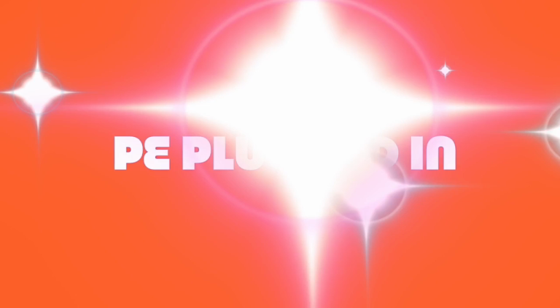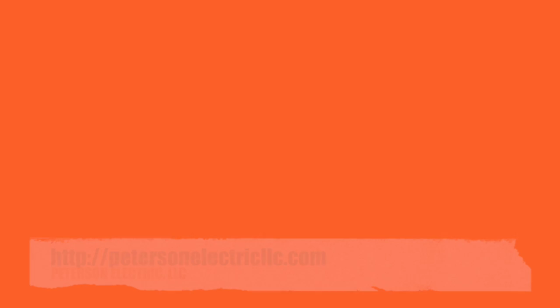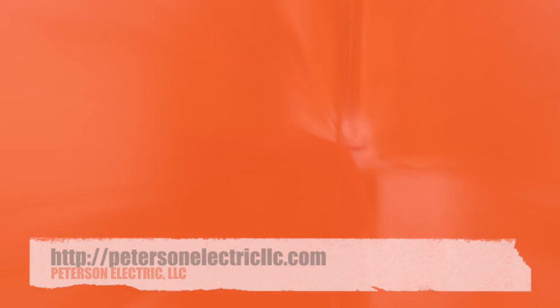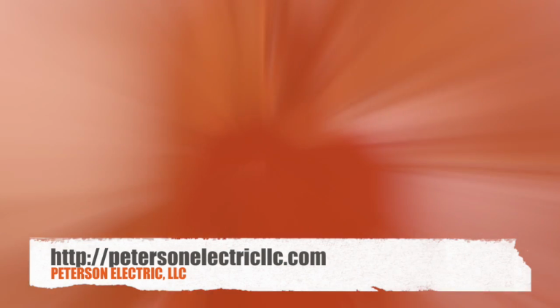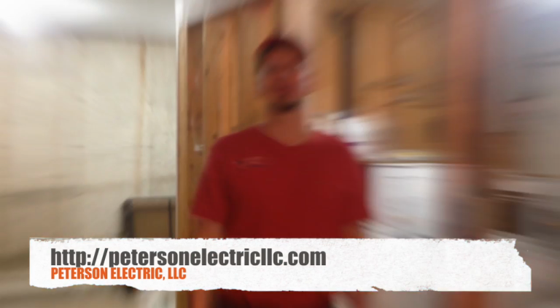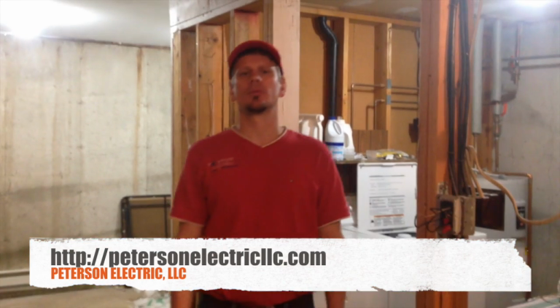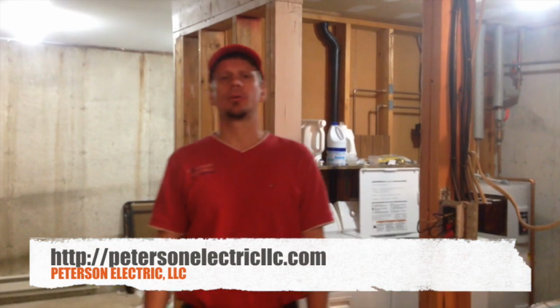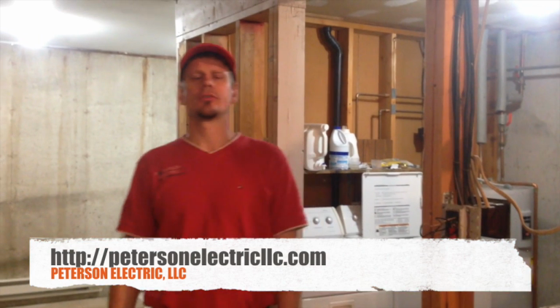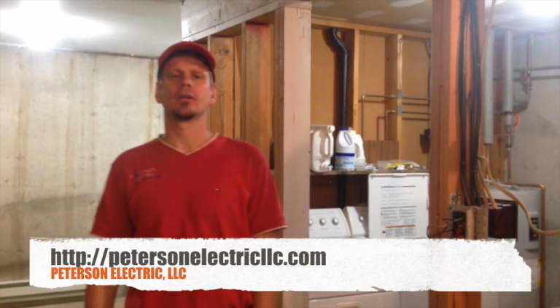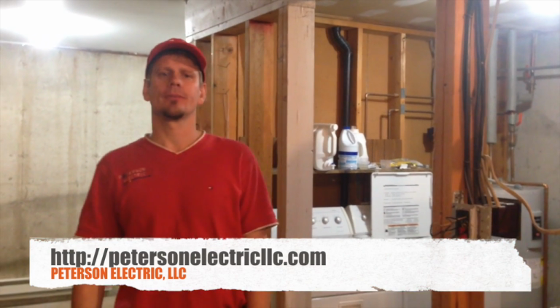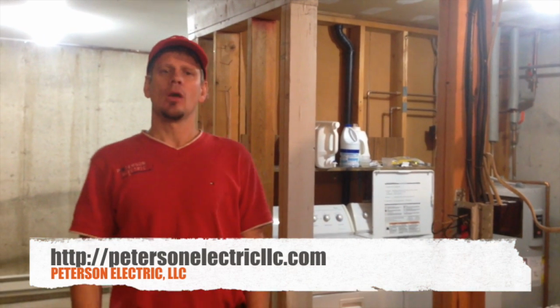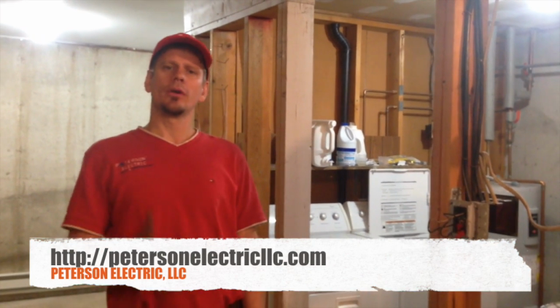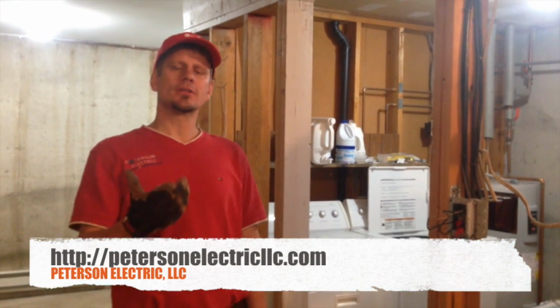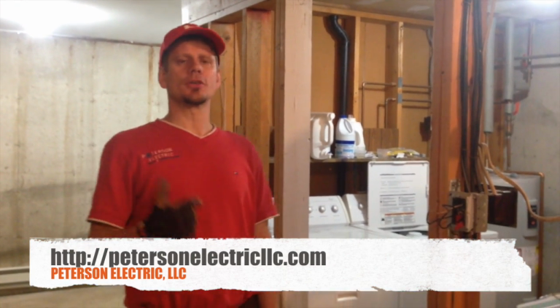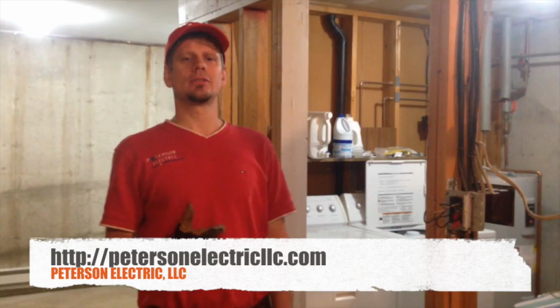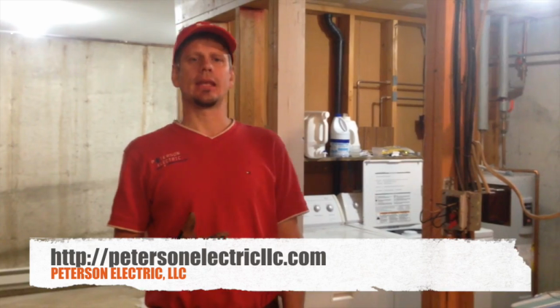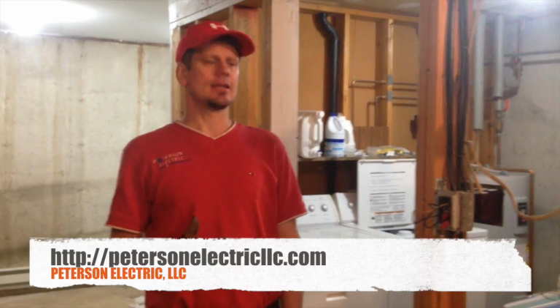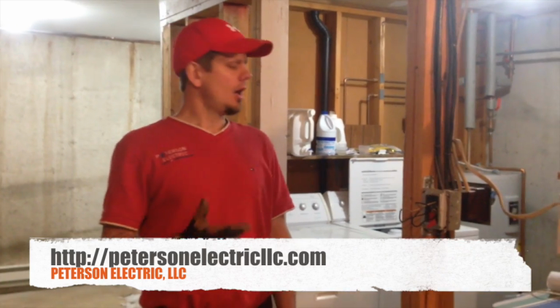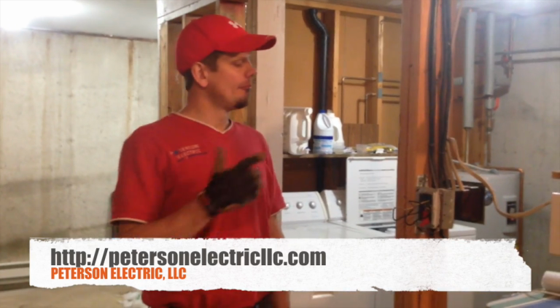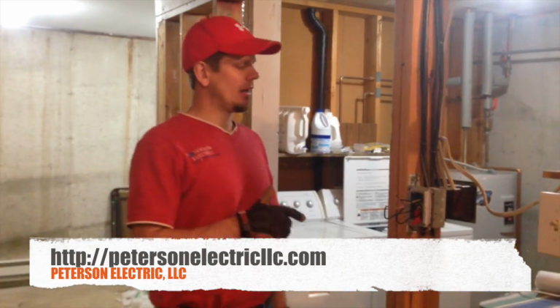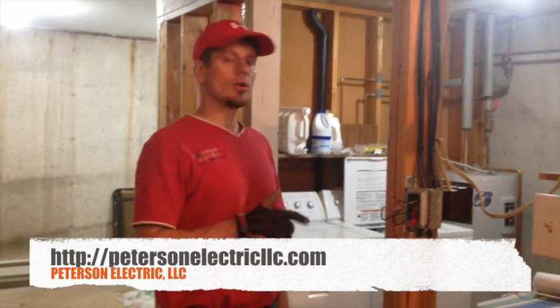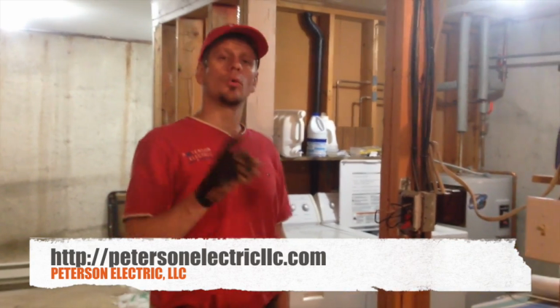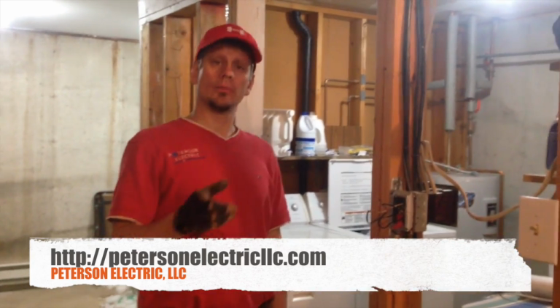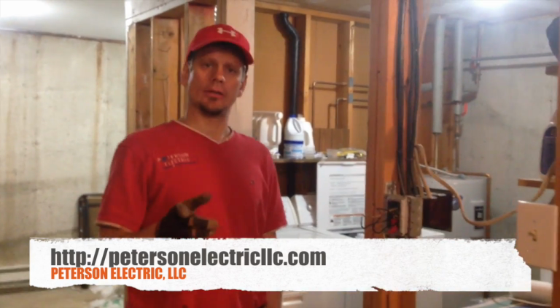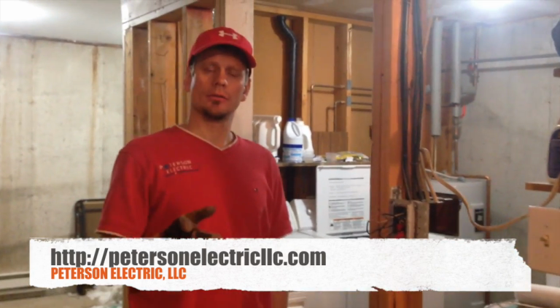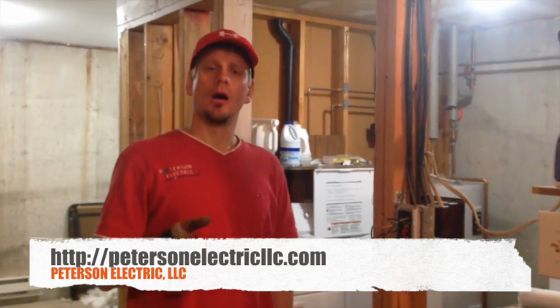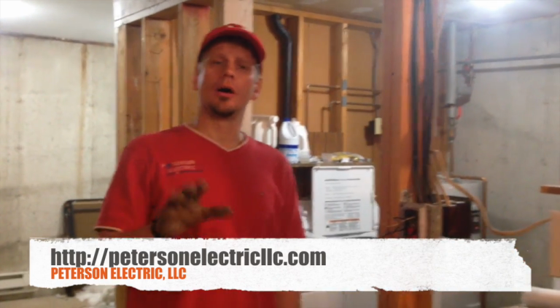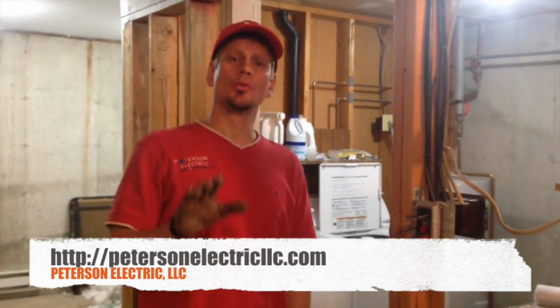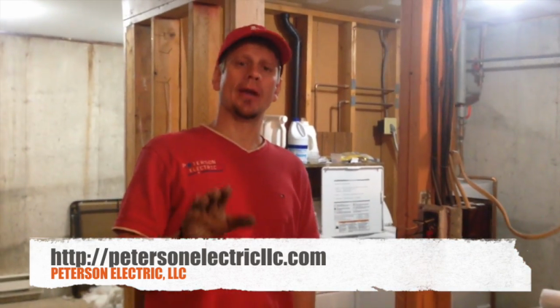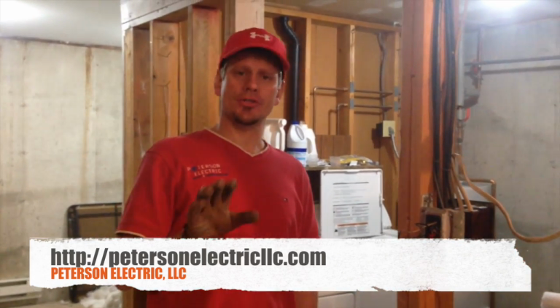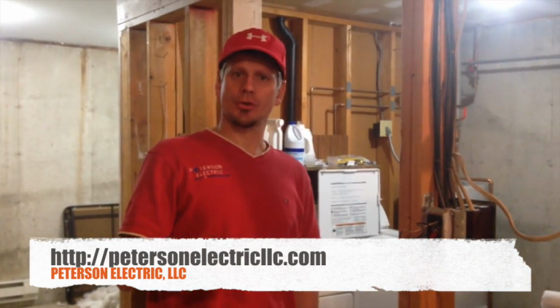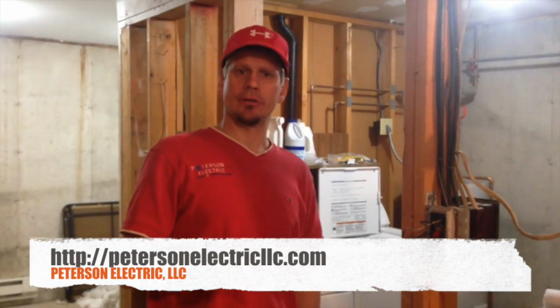This is Joshua Peterson from Peterson Electric. I wanted to talk to you today about grounding on your branch circuits.